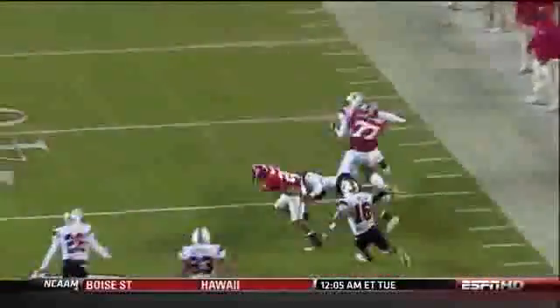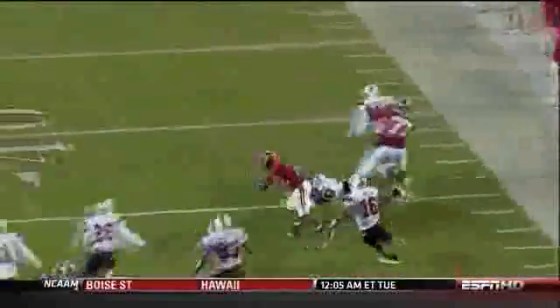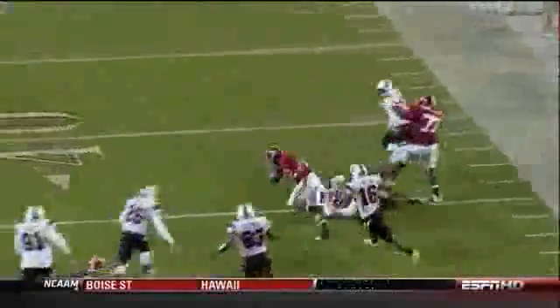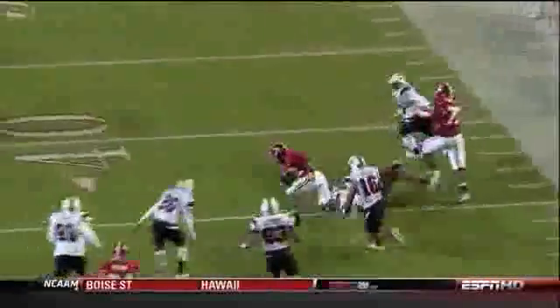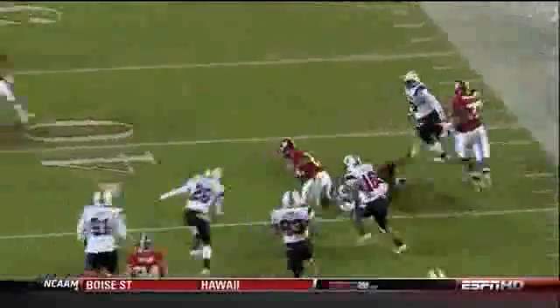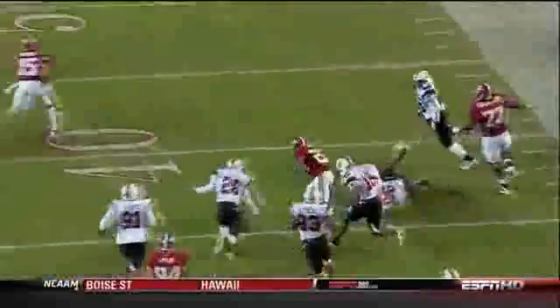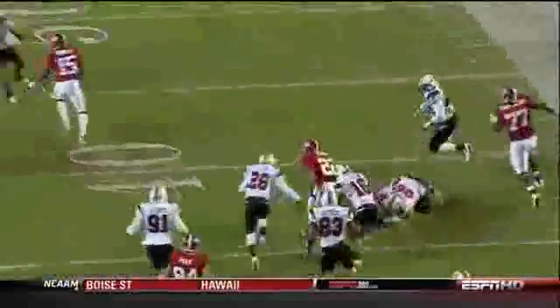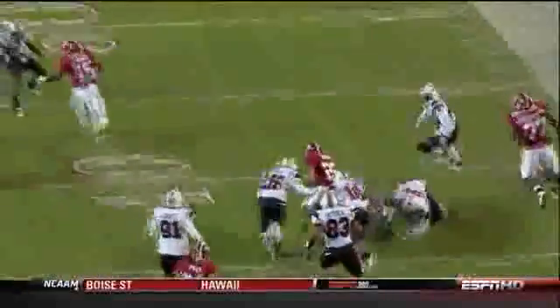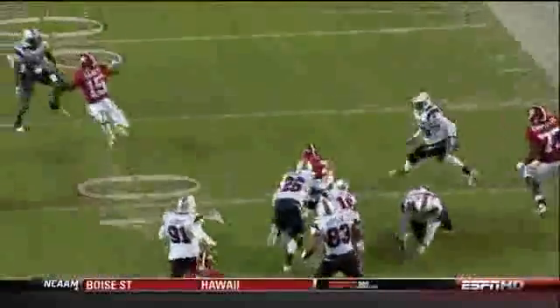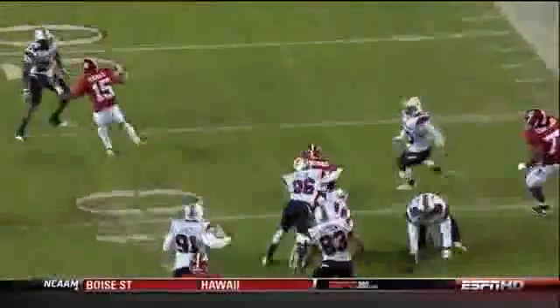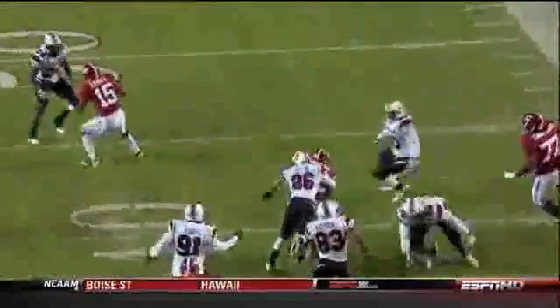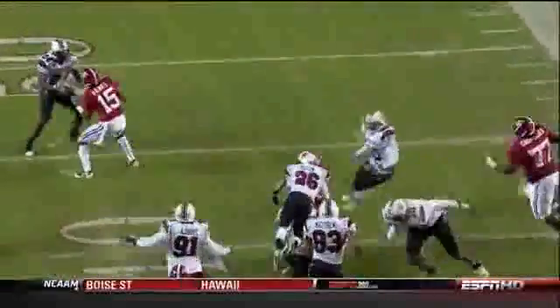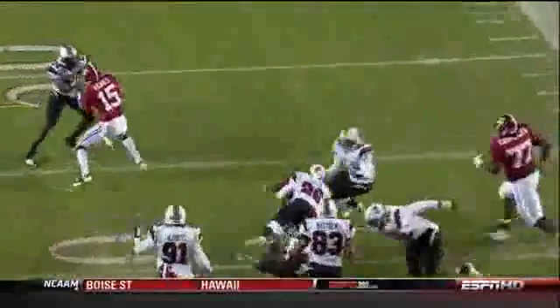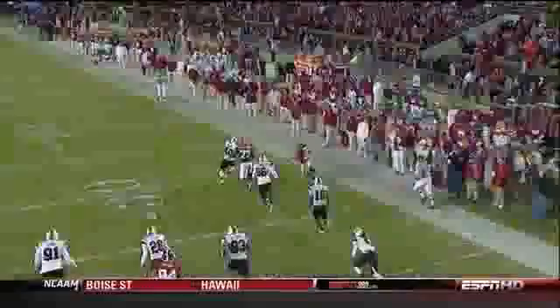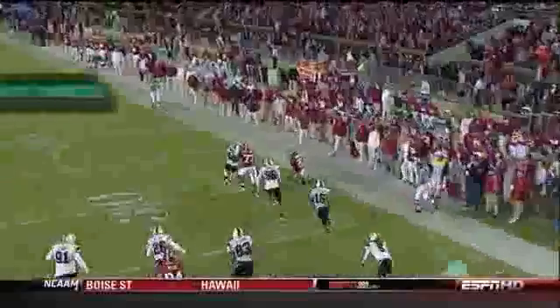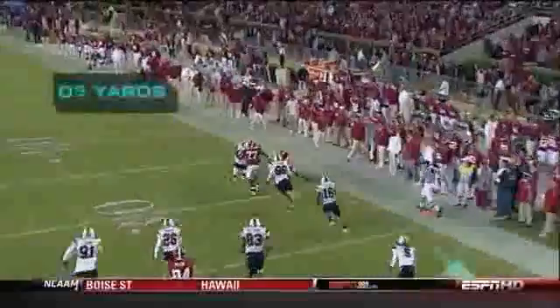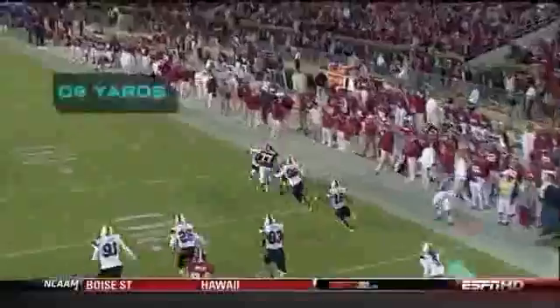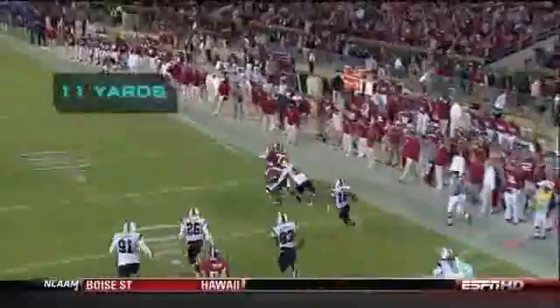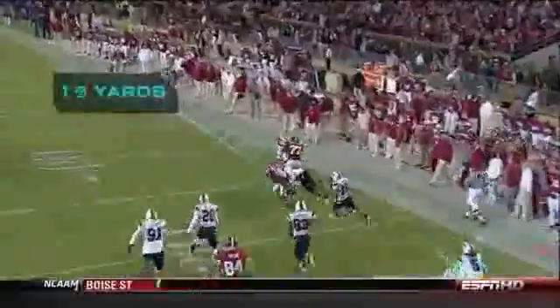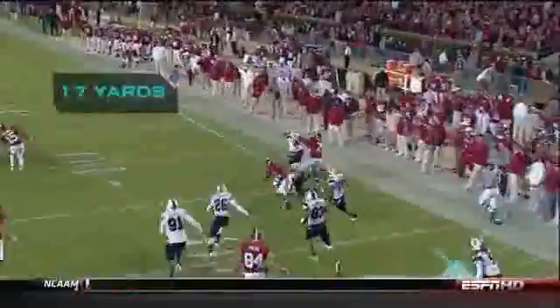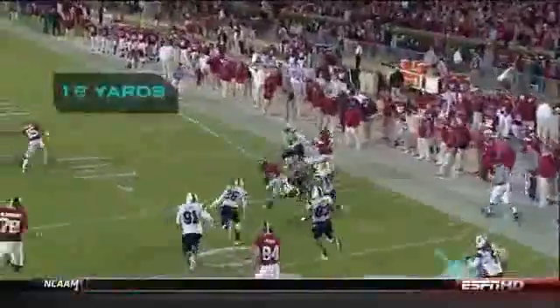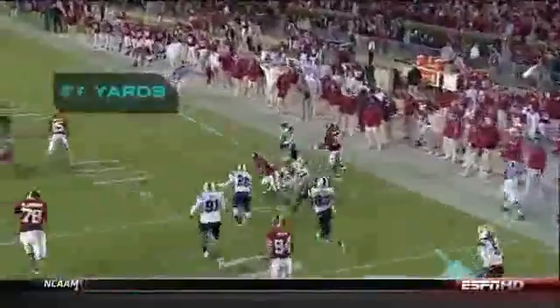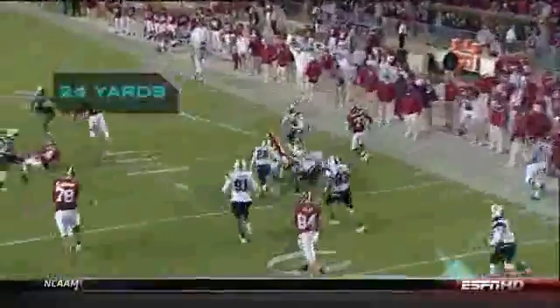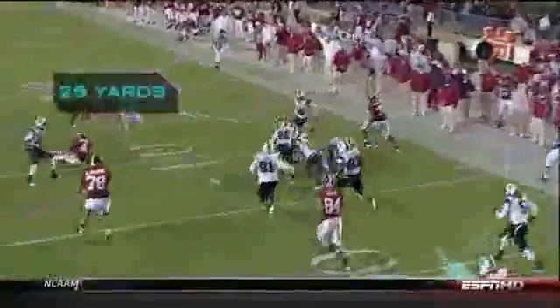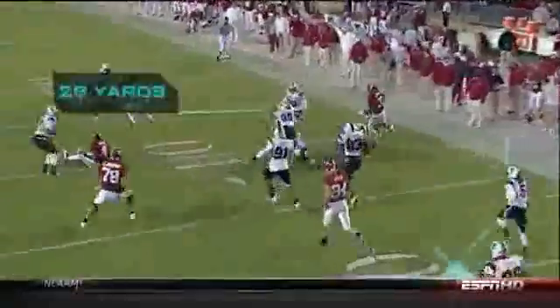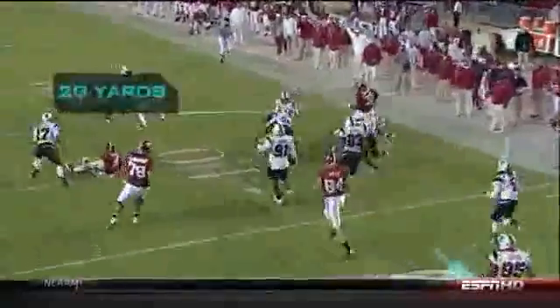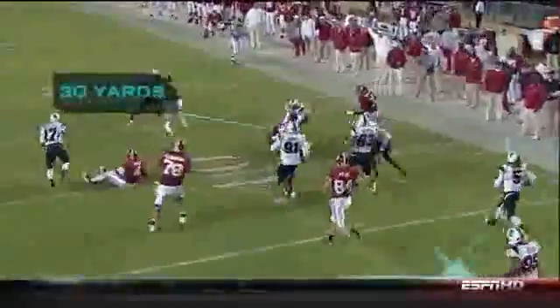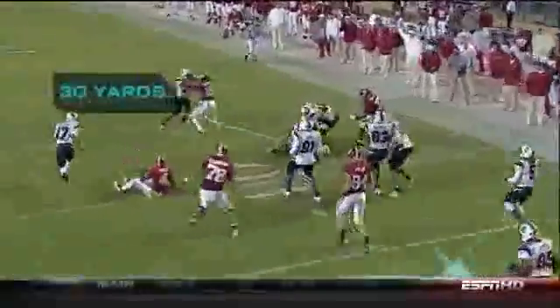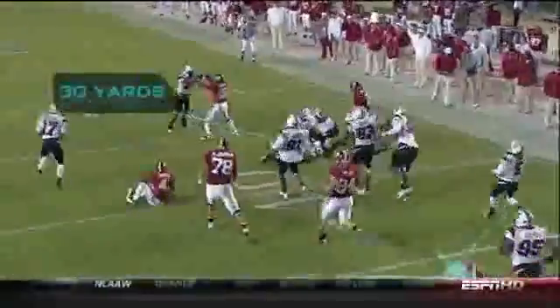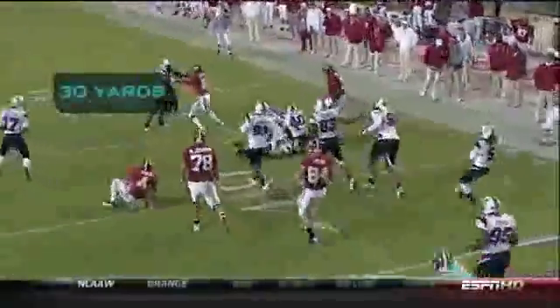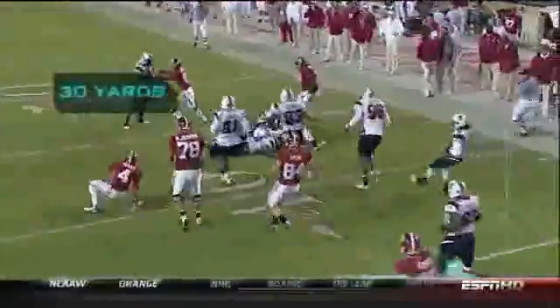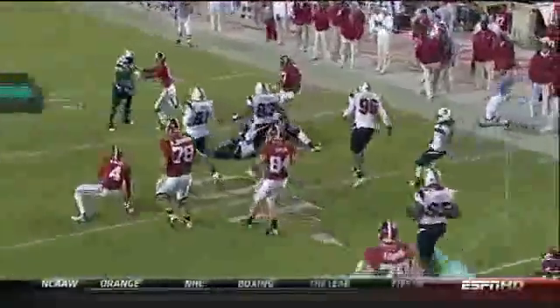Two players finally drag Ingram down, 30 yards after the initial contact.